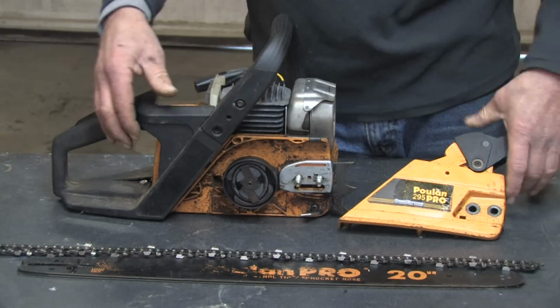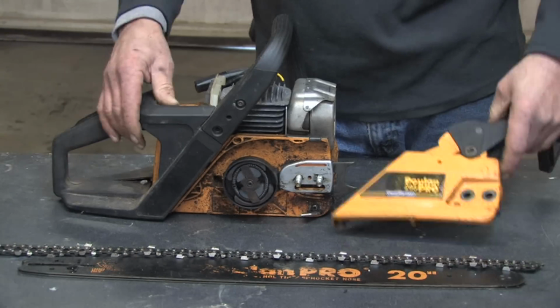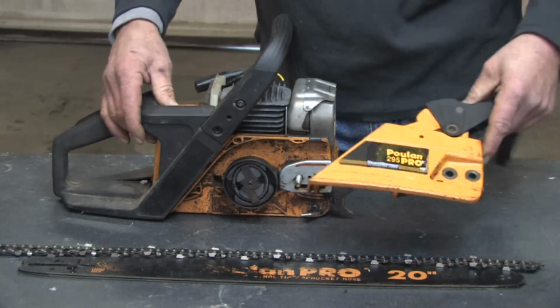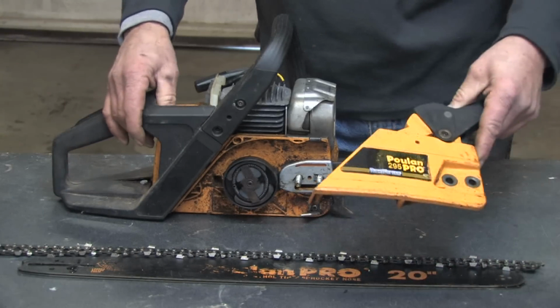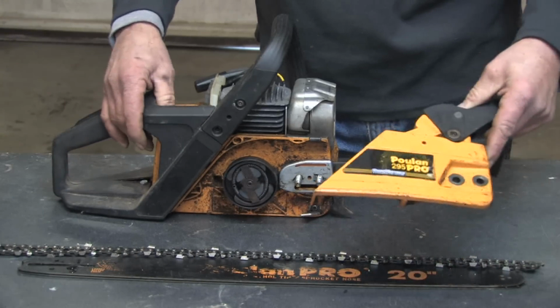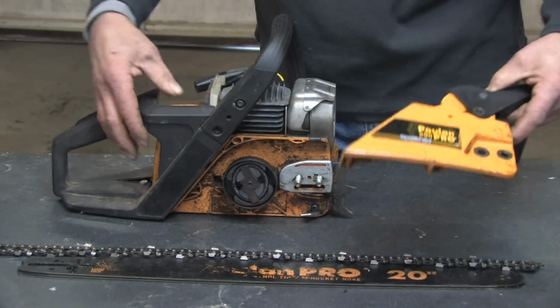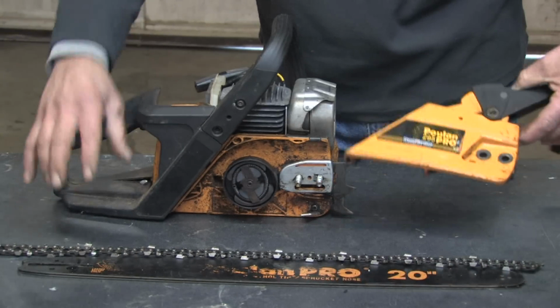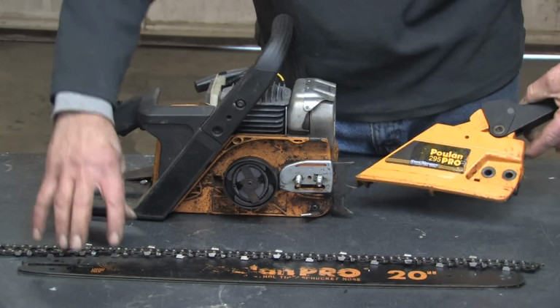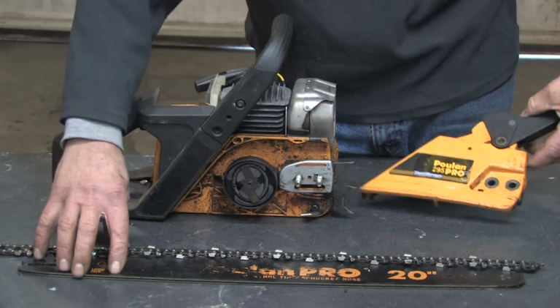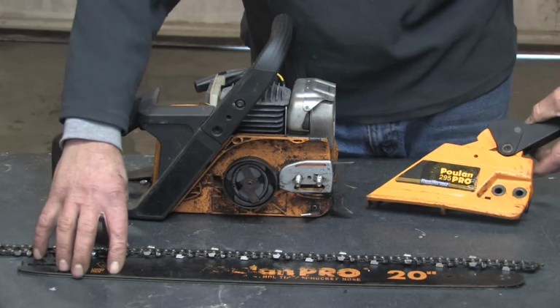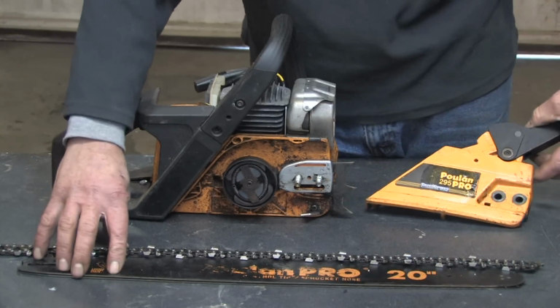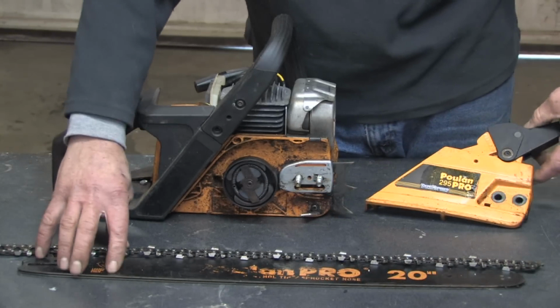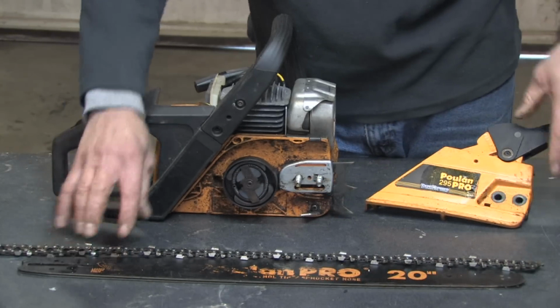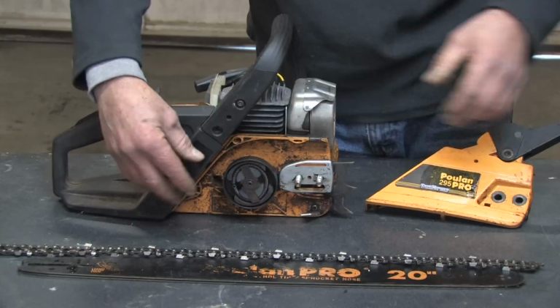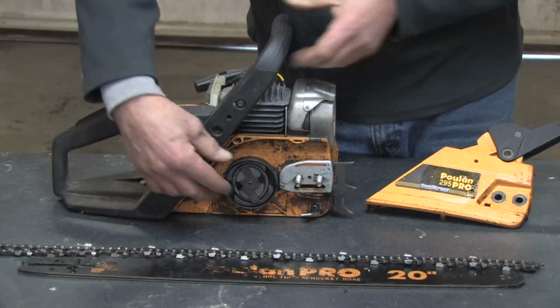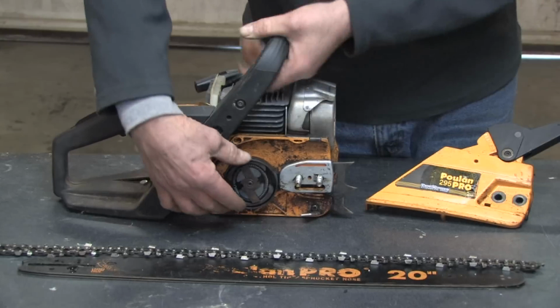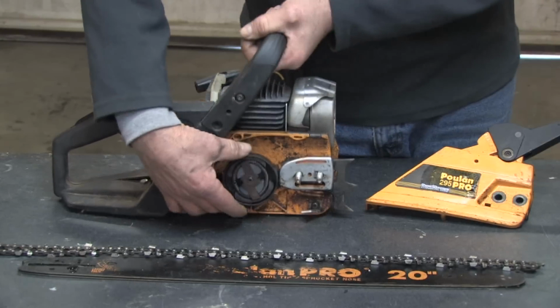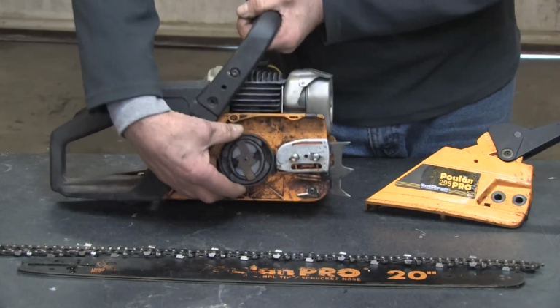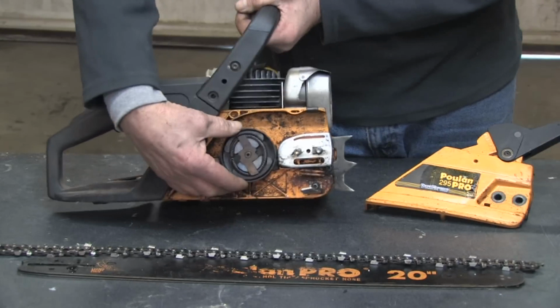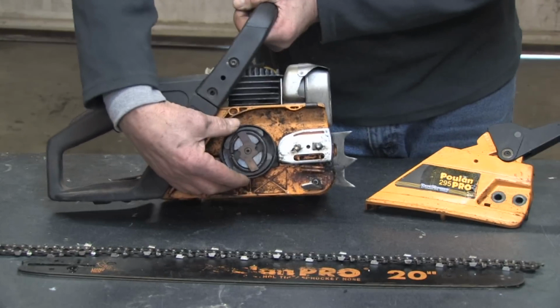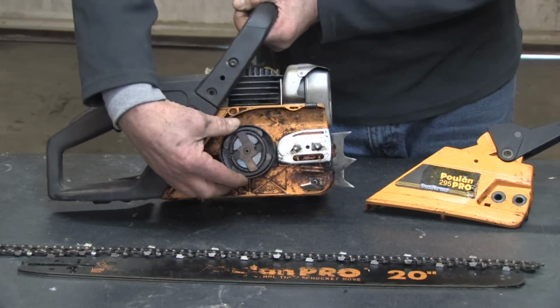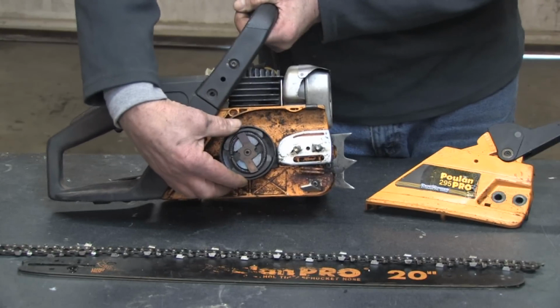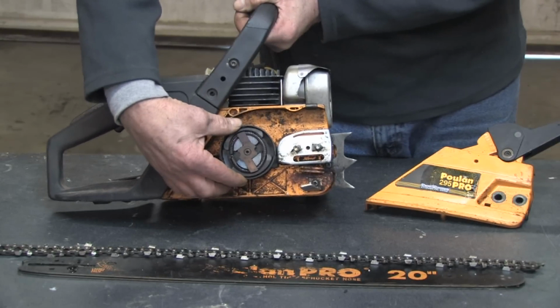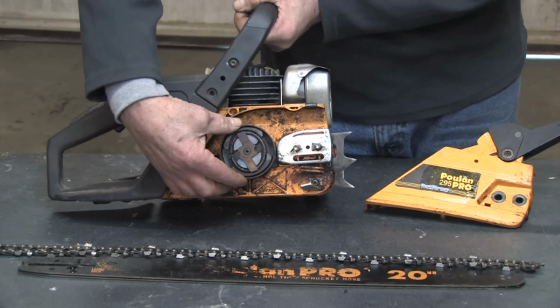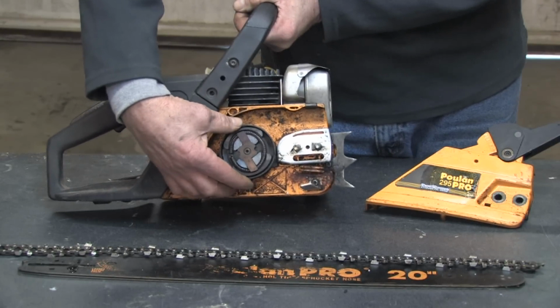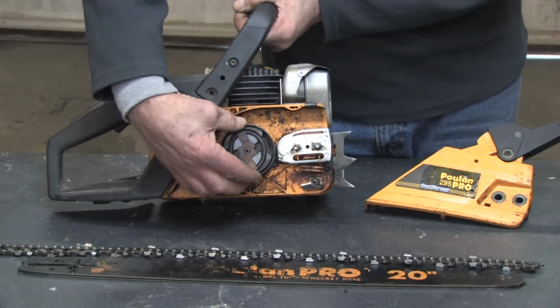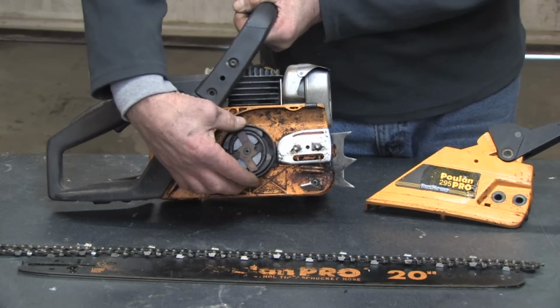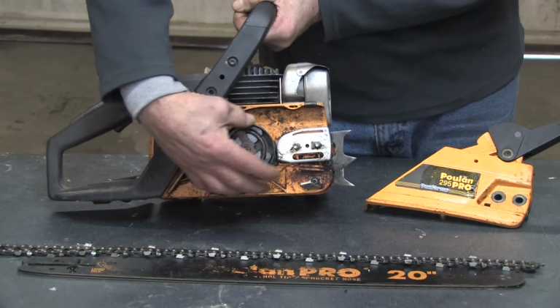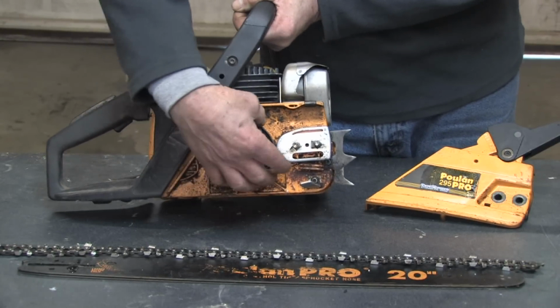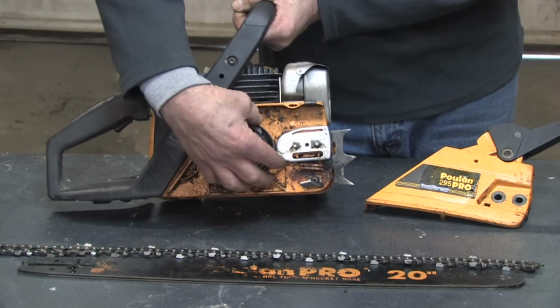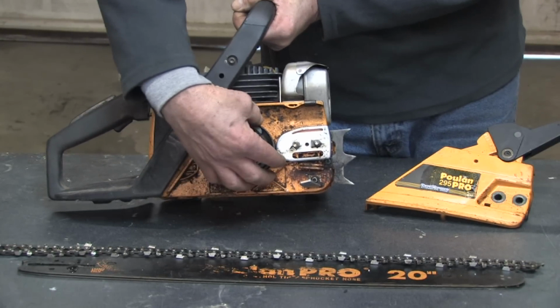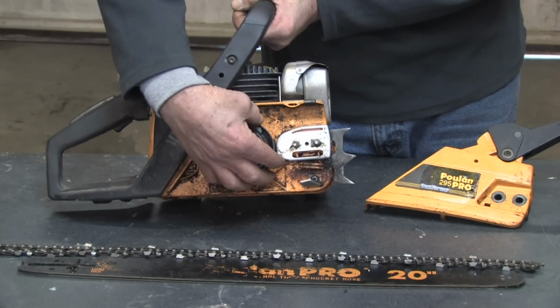This is the cover assembly that holds the bar and chain on. Here we have the clutch assembly that drives the chain.